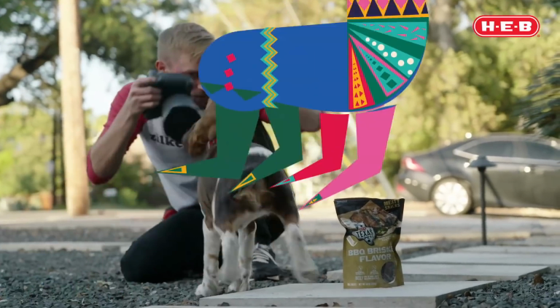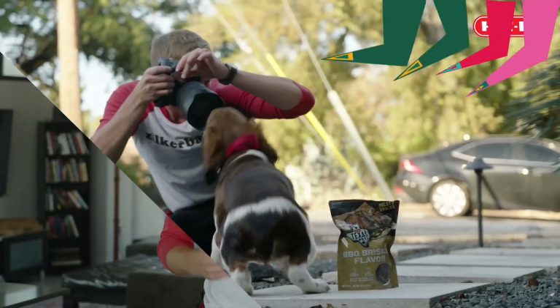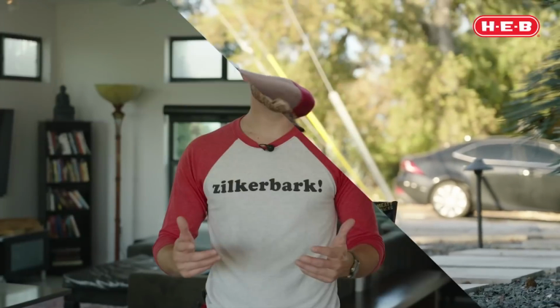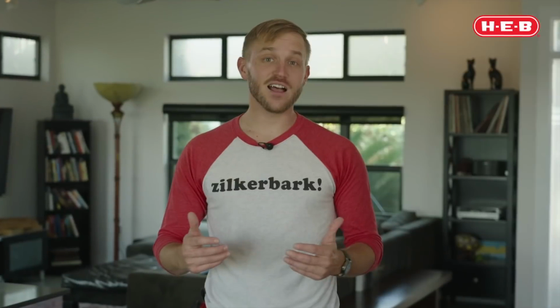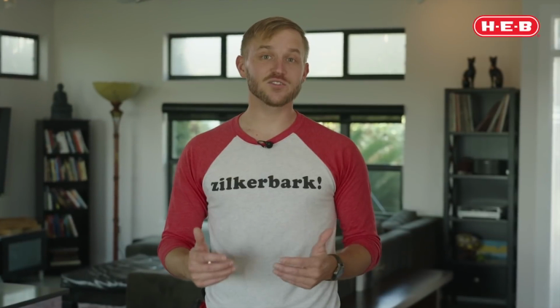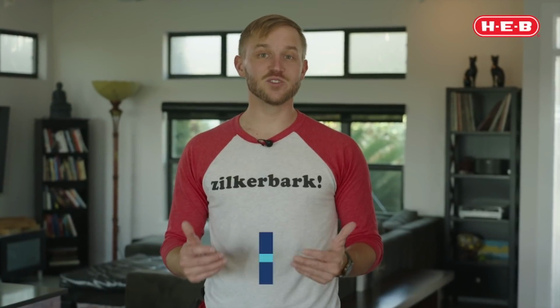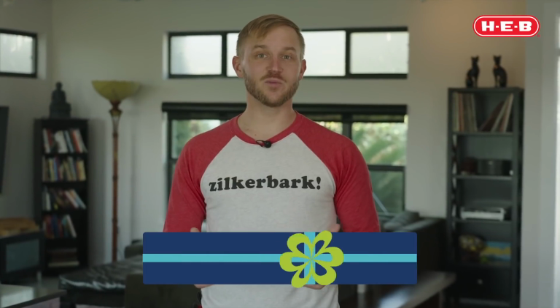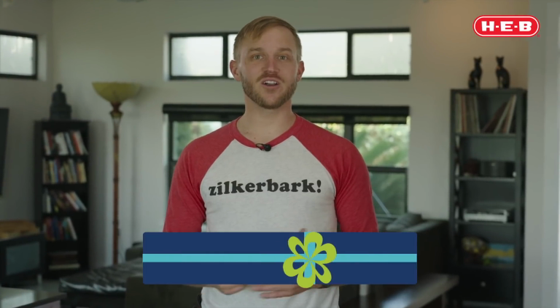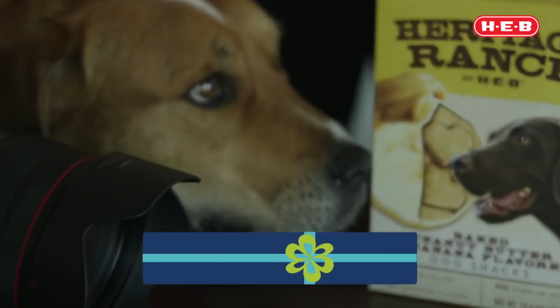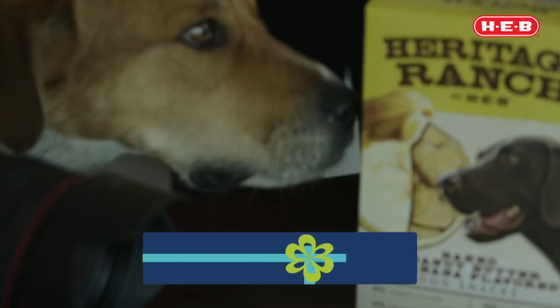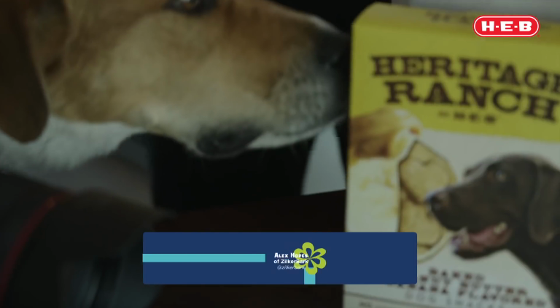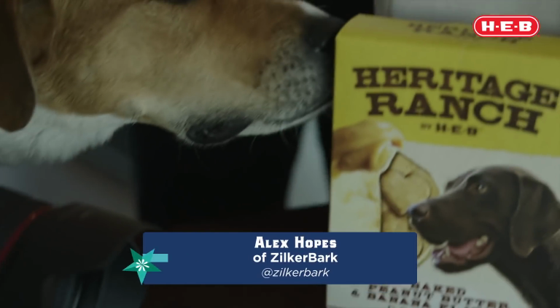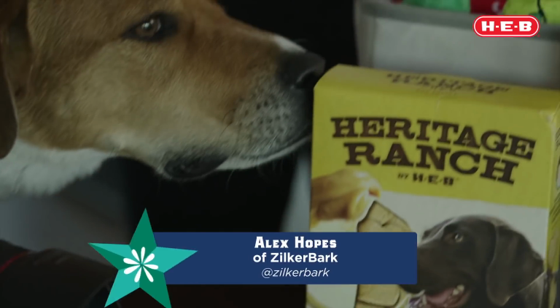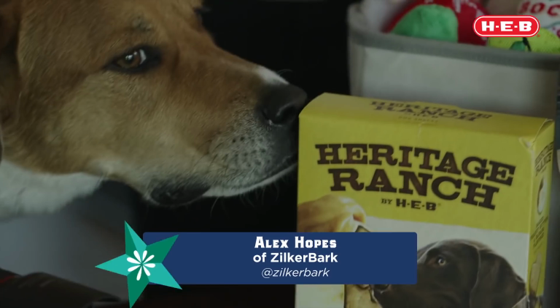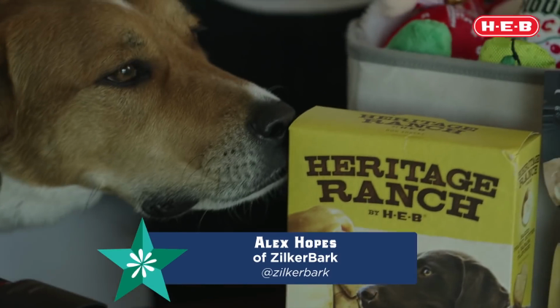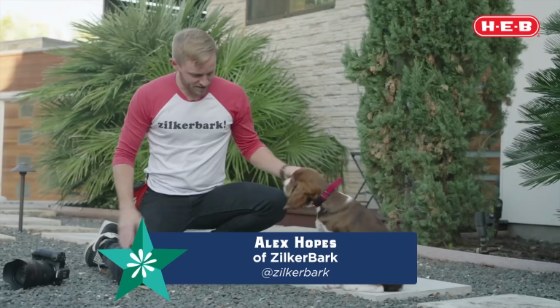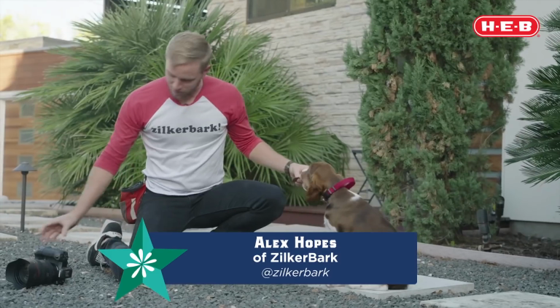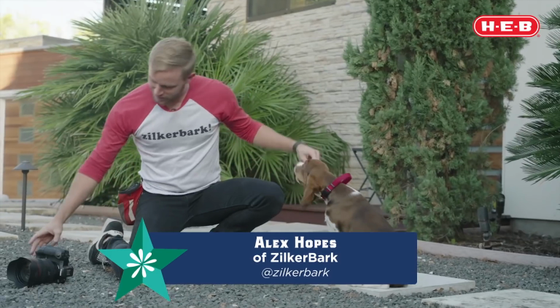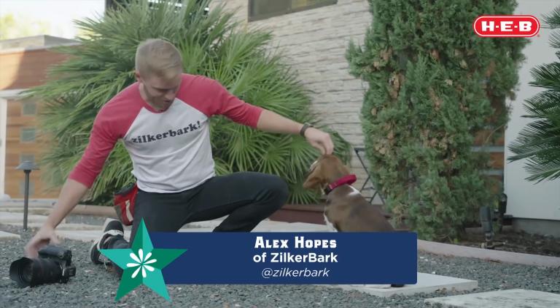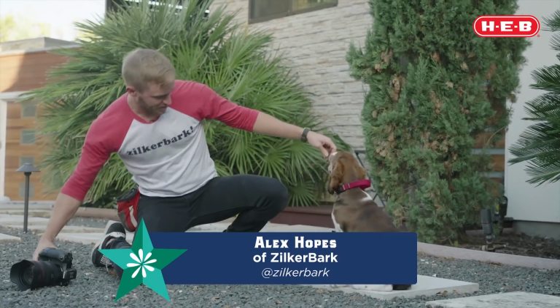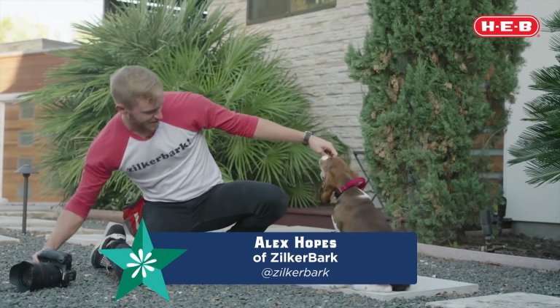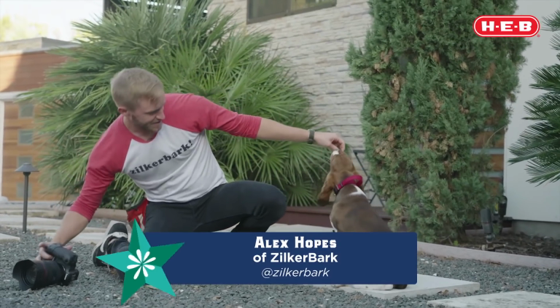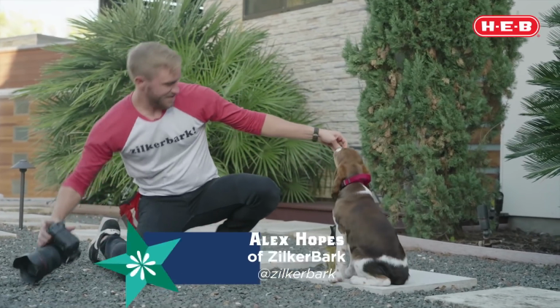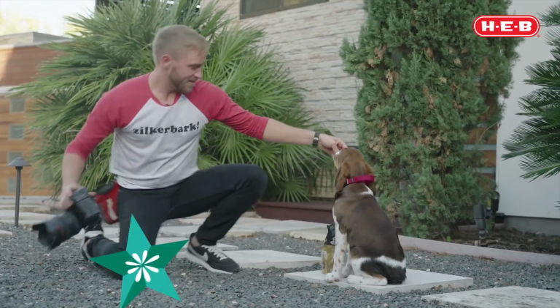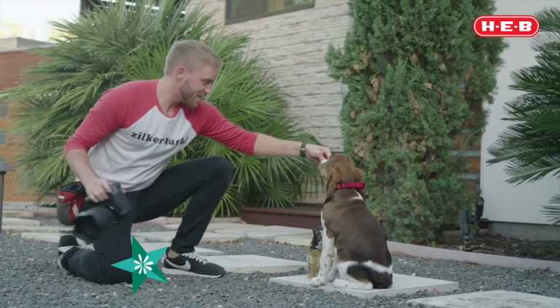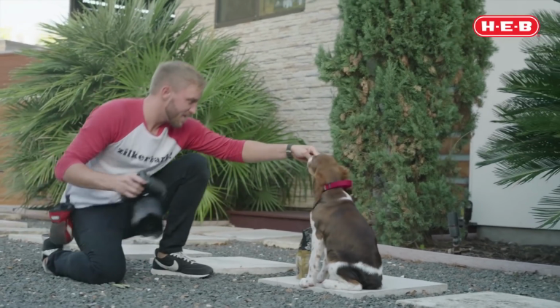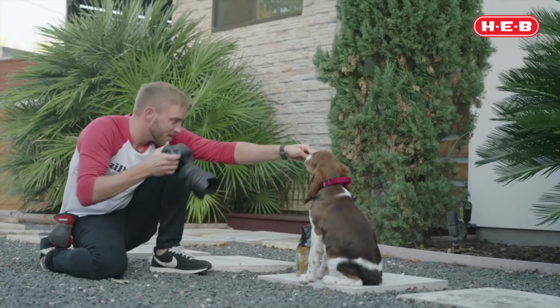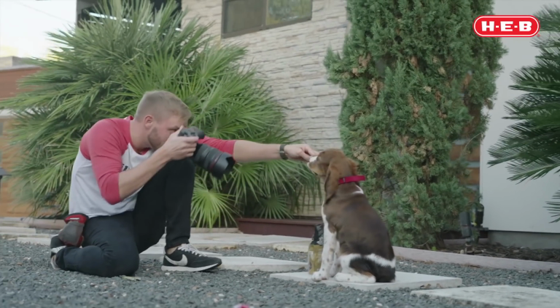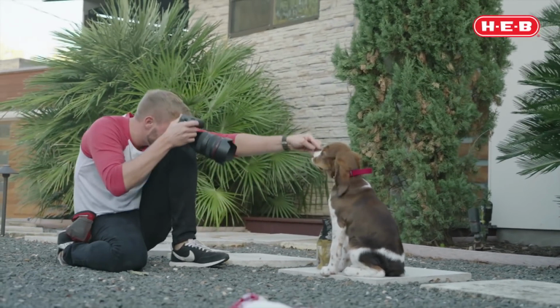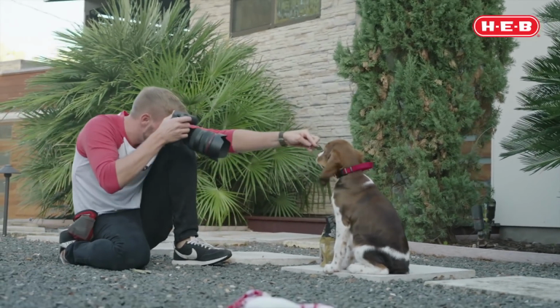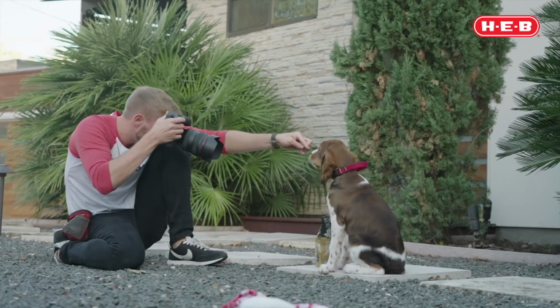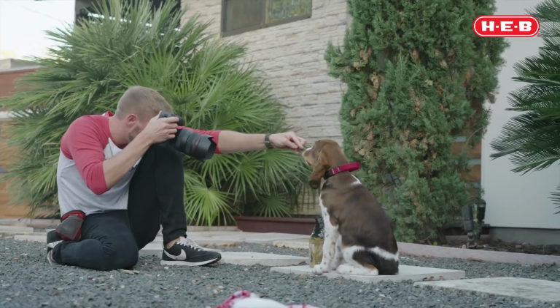Hey, this is Alex from Zilker Bark, and today I'm partnering with HEB to bring you some pet portrait tips and tricks to make your holidays even brighter.